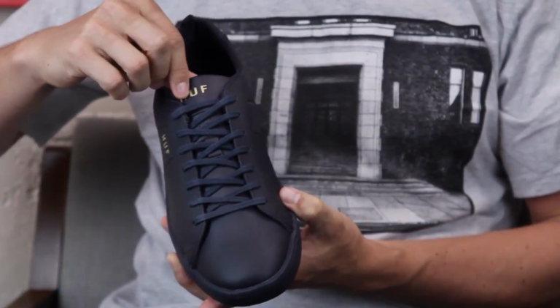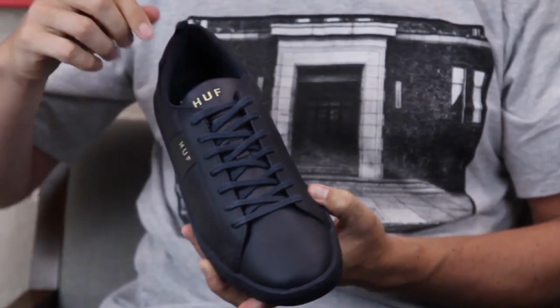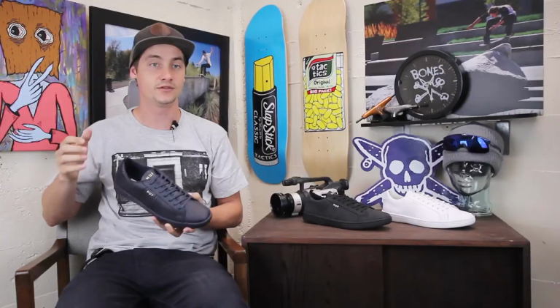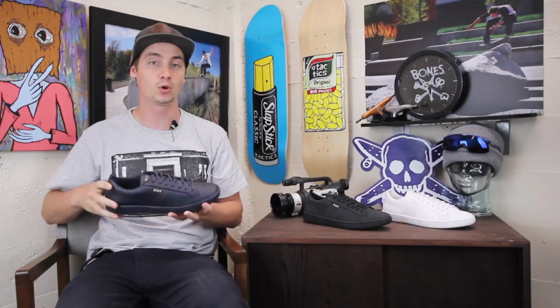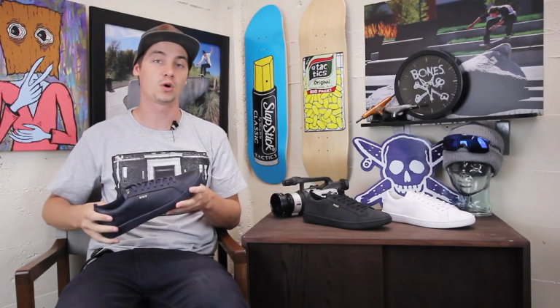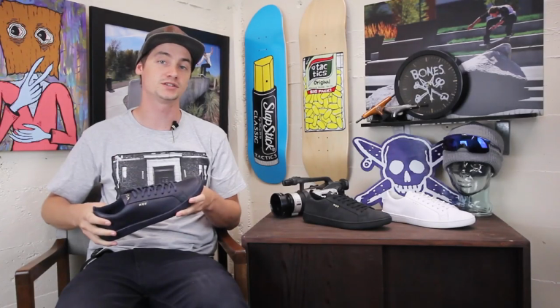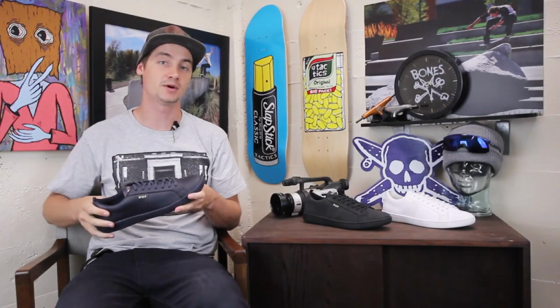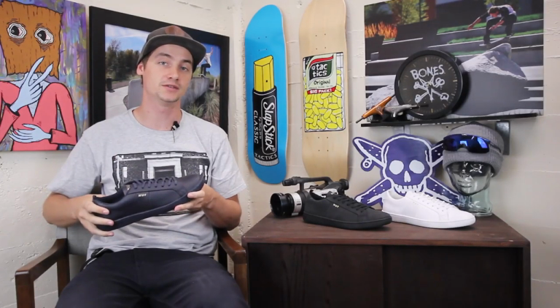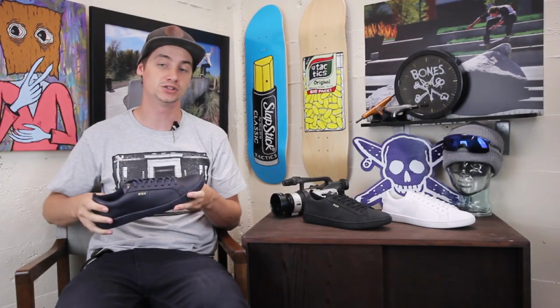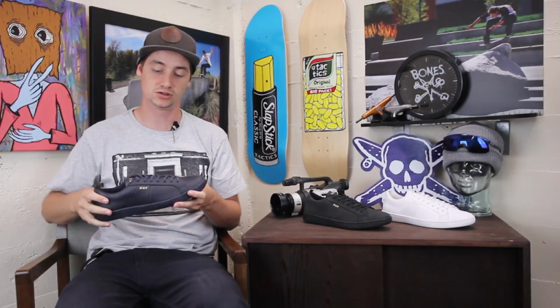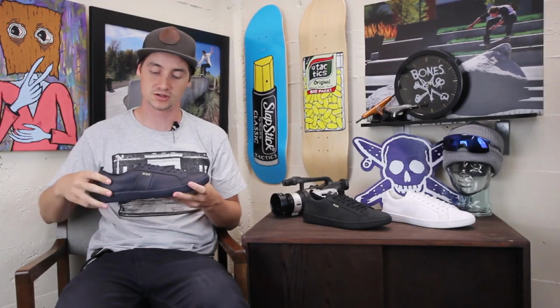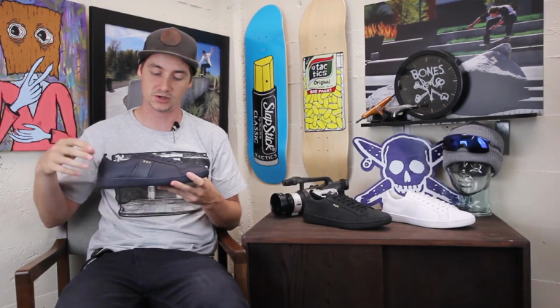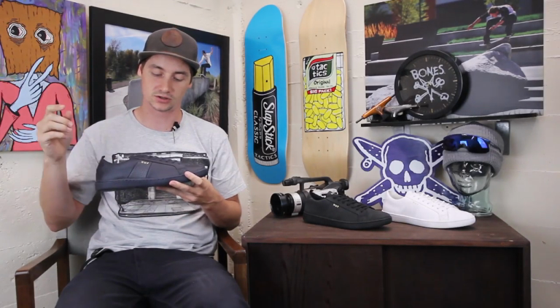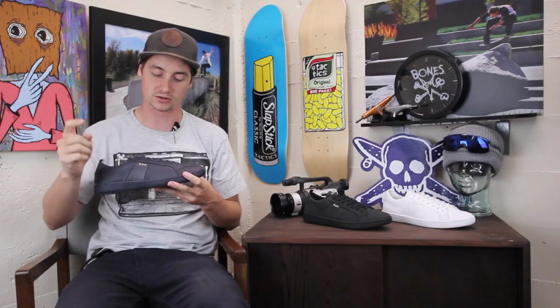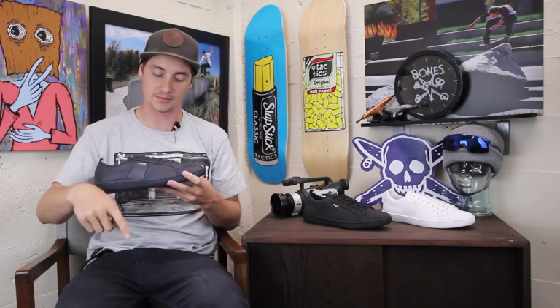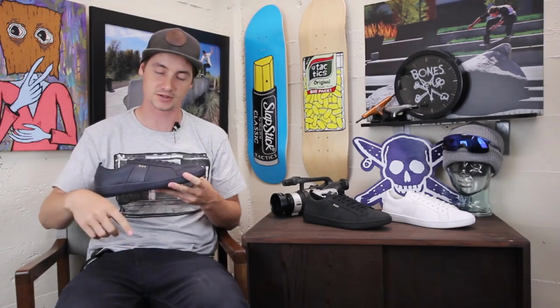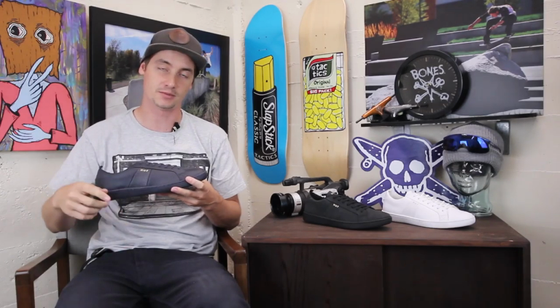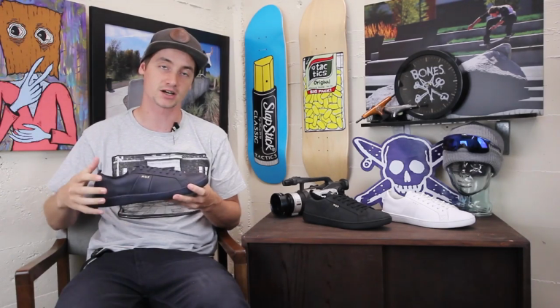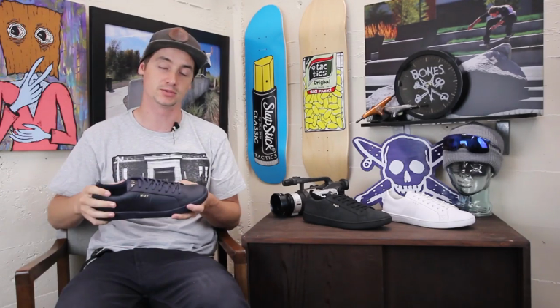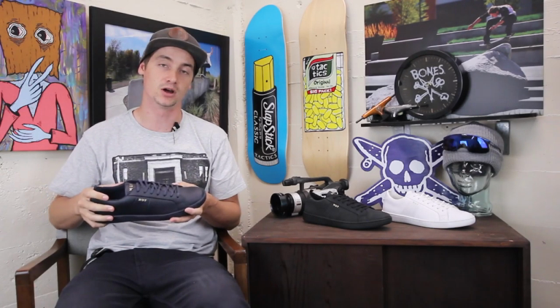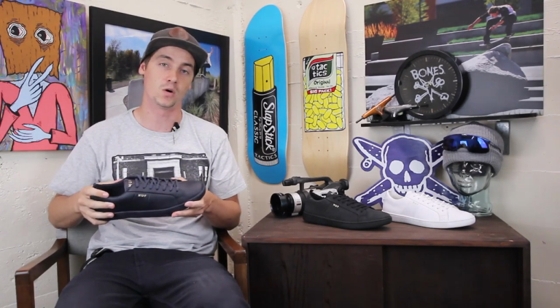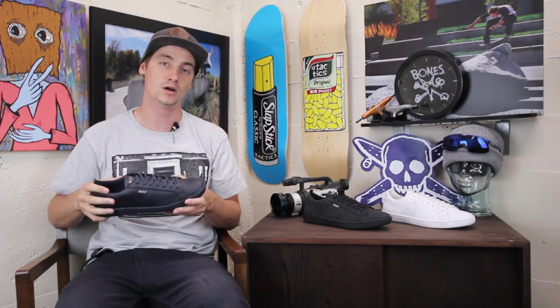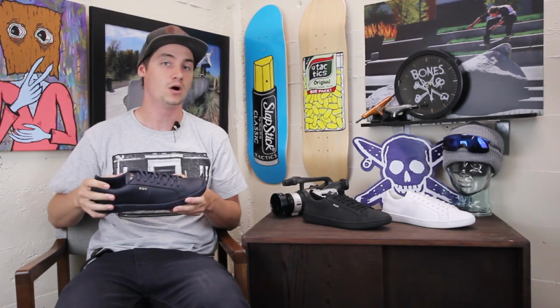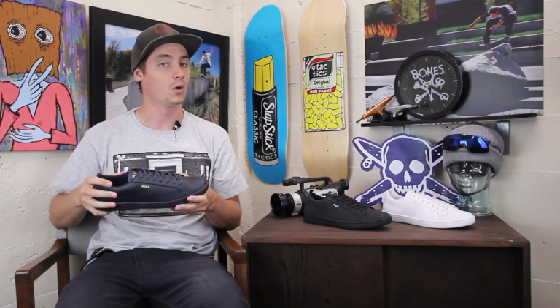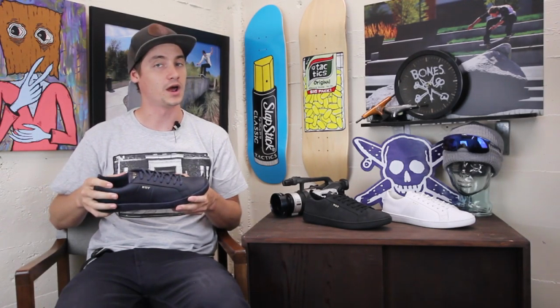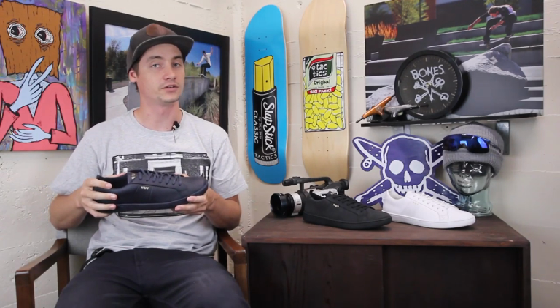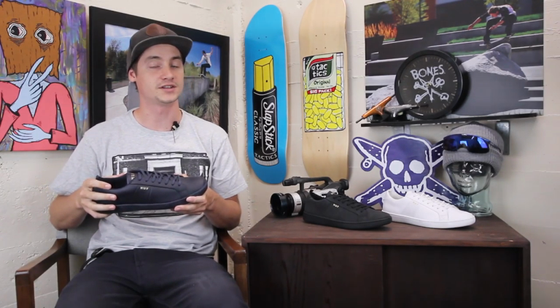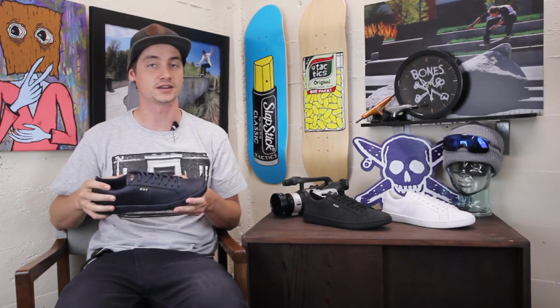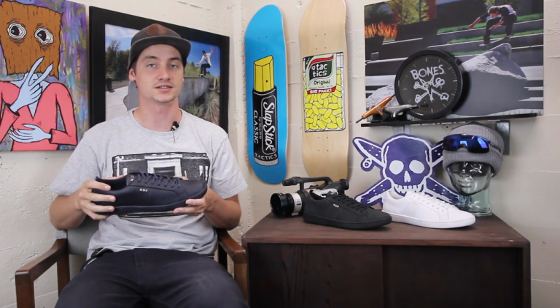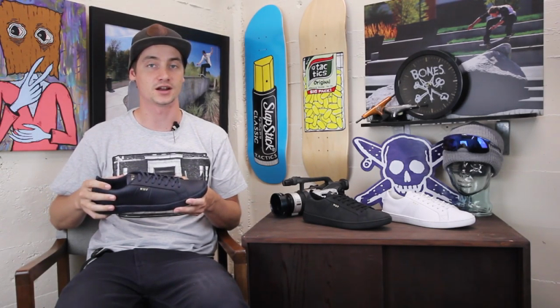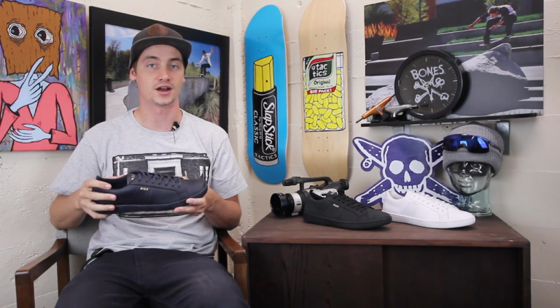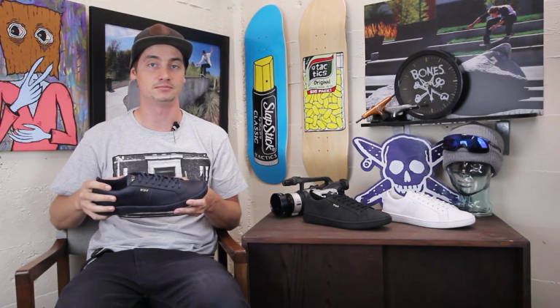If you have any more questions about these shoes, be sure to drop those in the box below or head over to tactics.com.